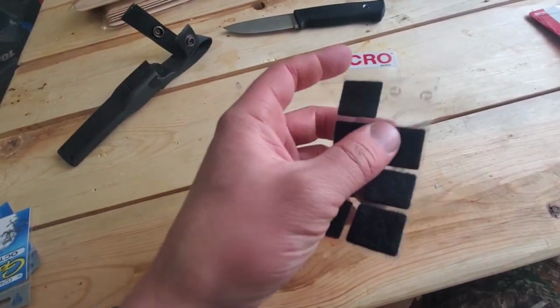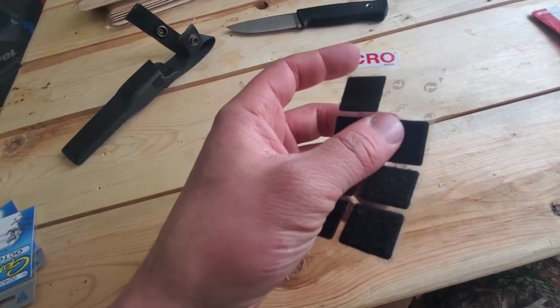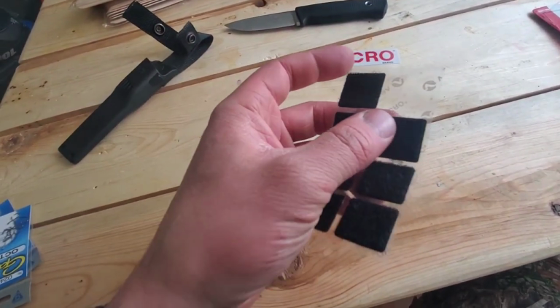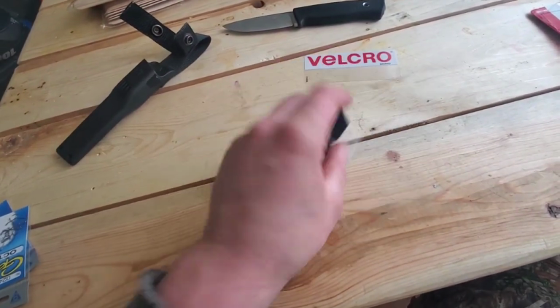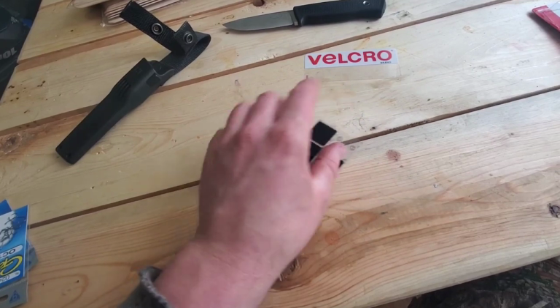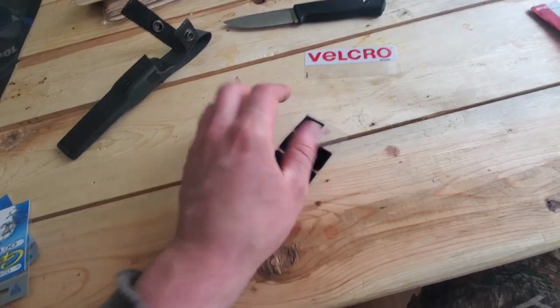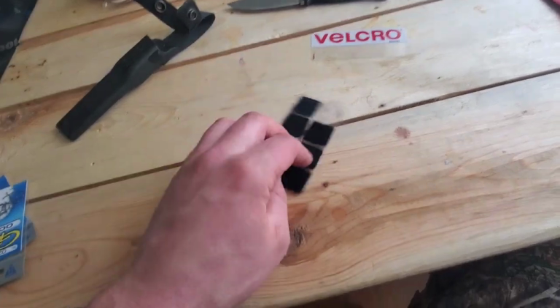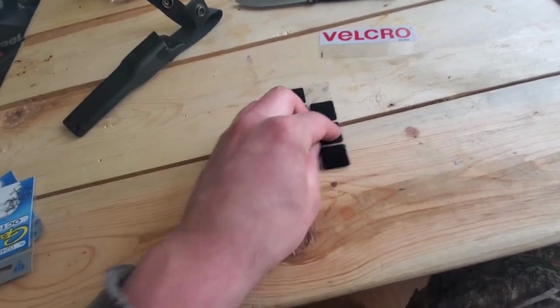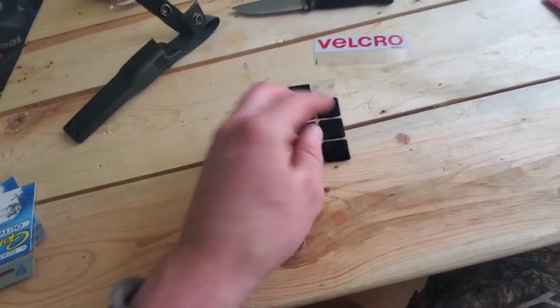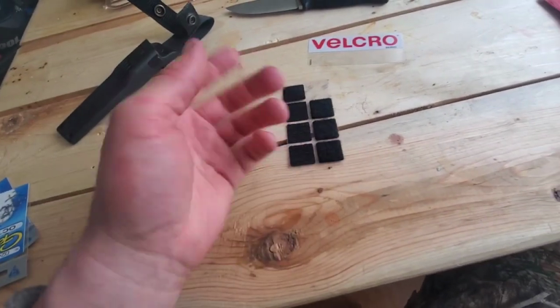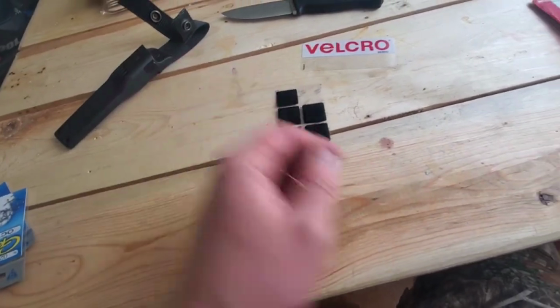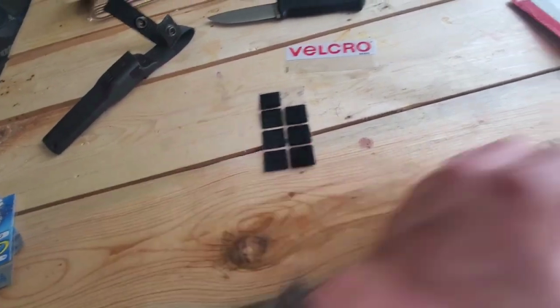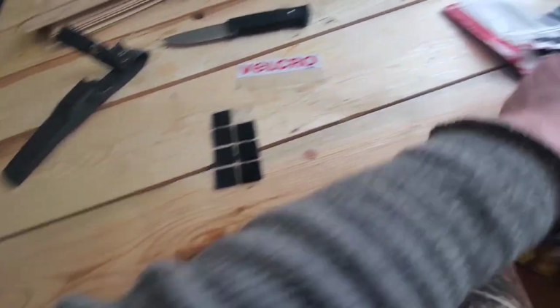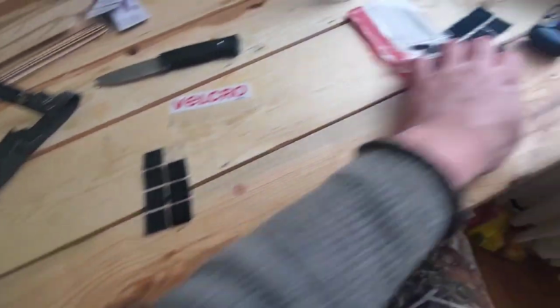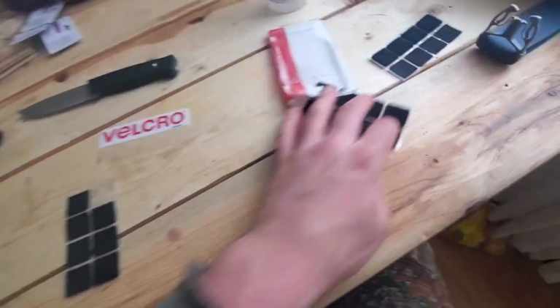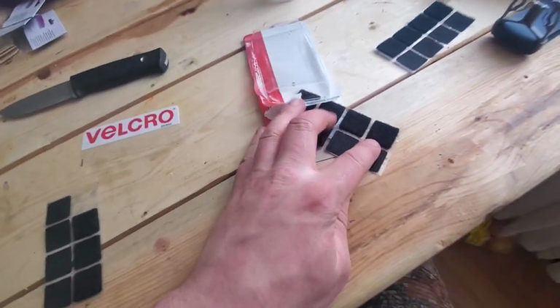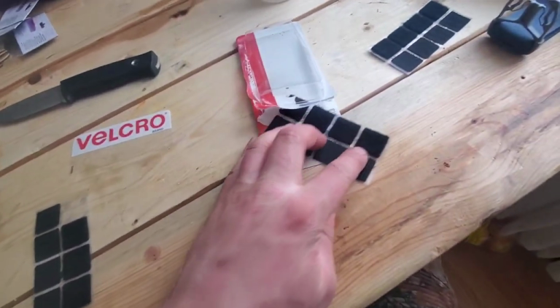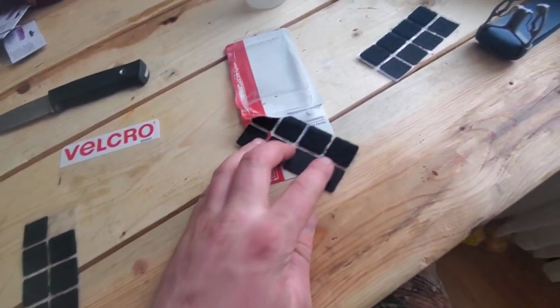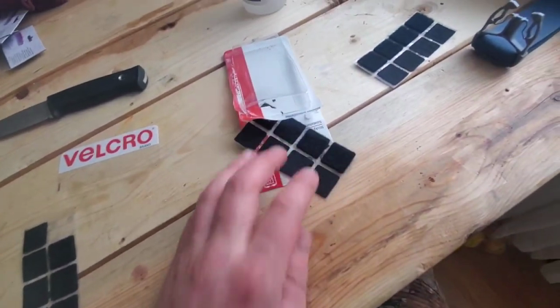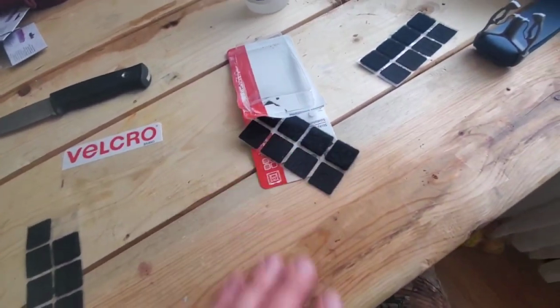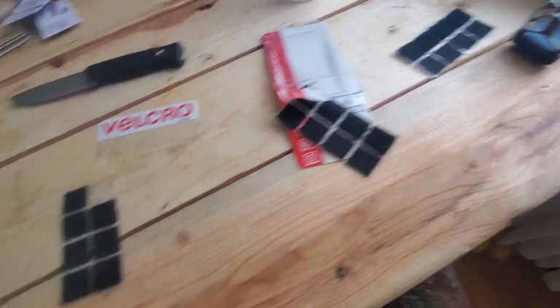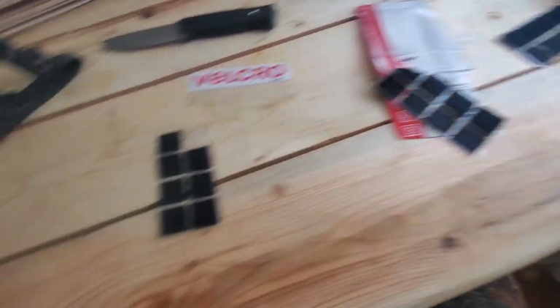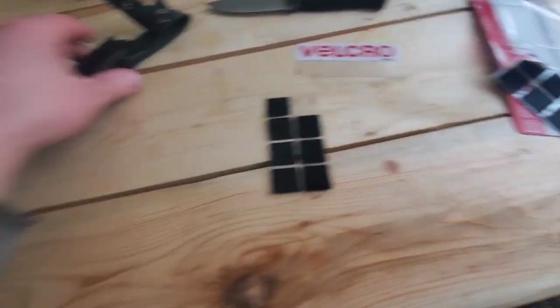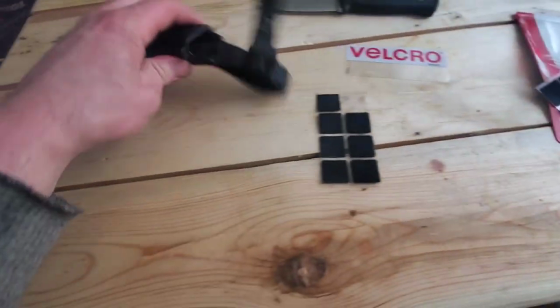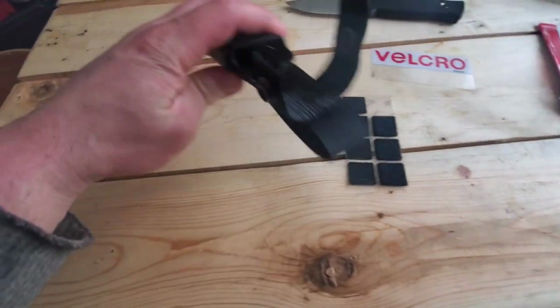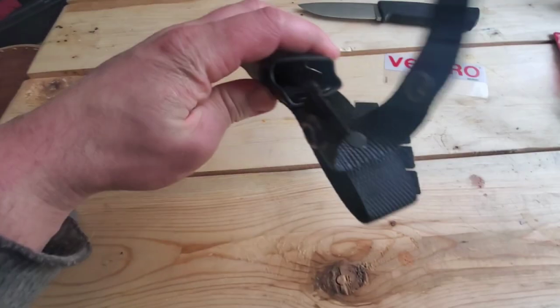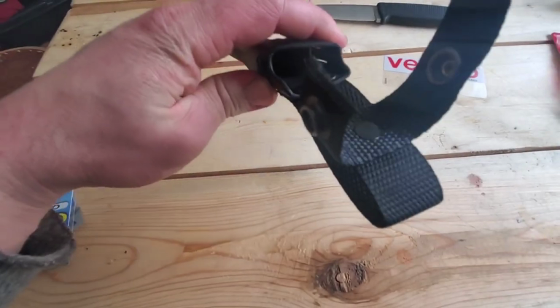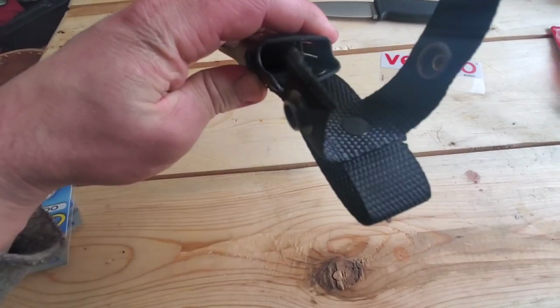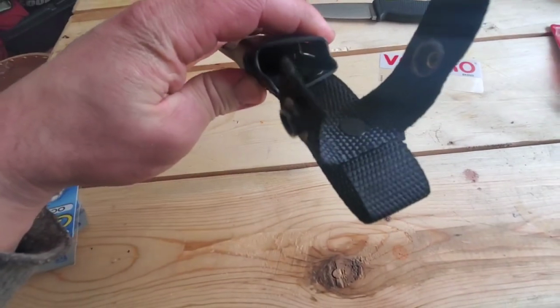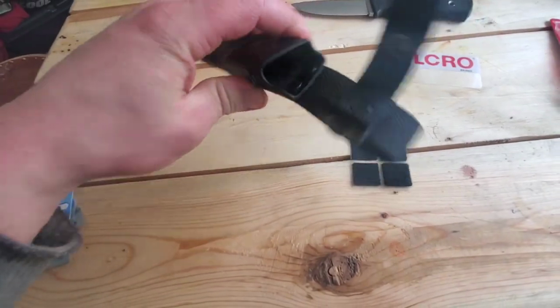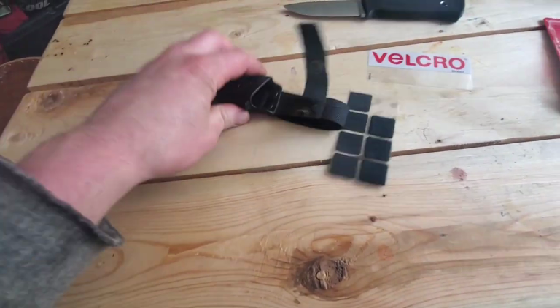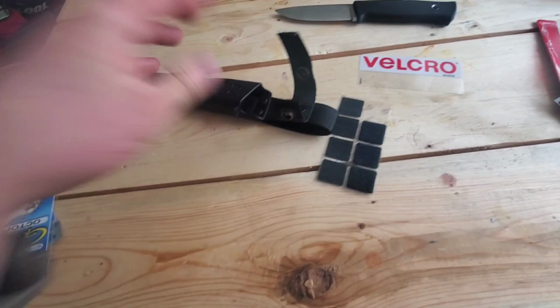Will it wear out? Yeah, but you get a pile of them. And that's how you fix the knife.